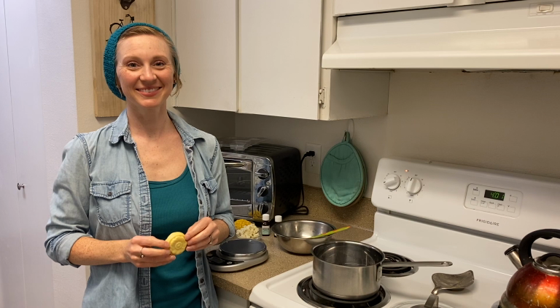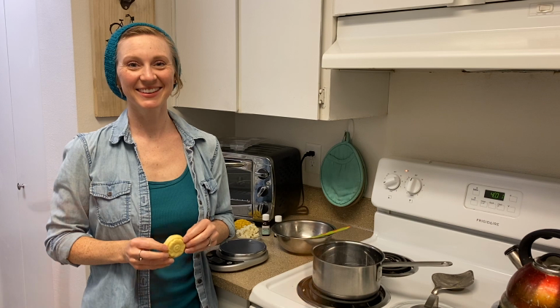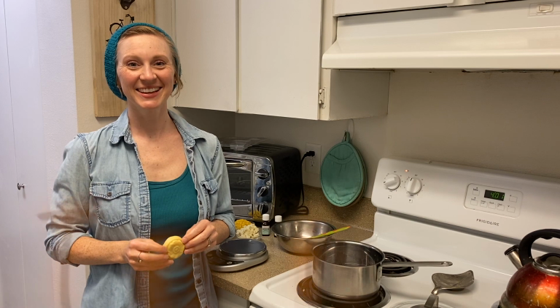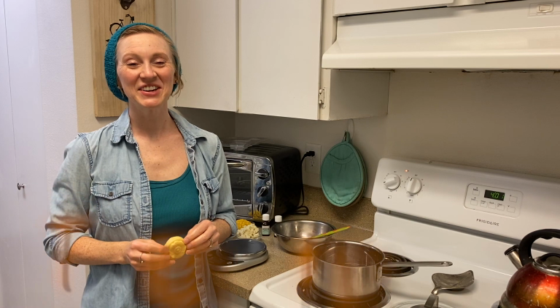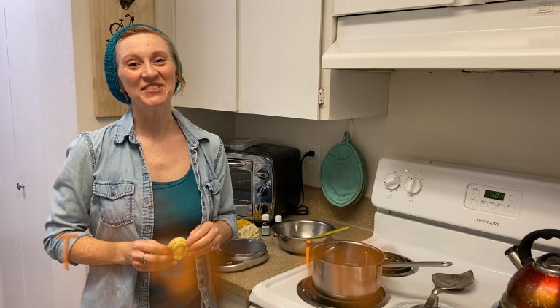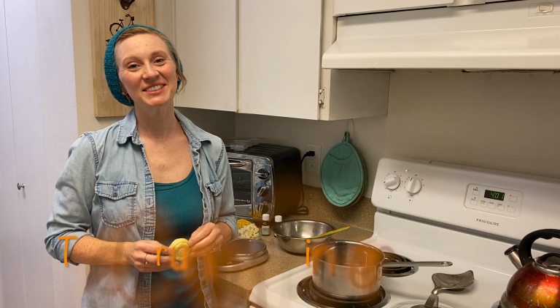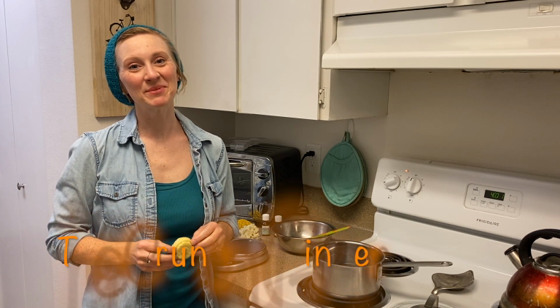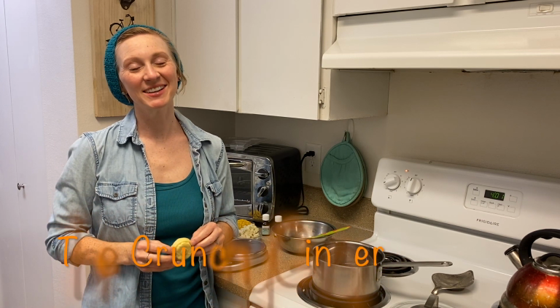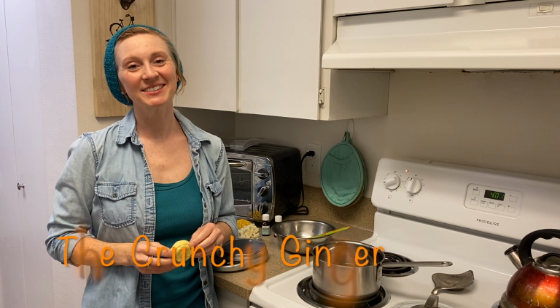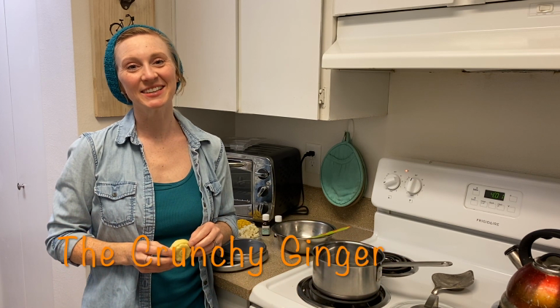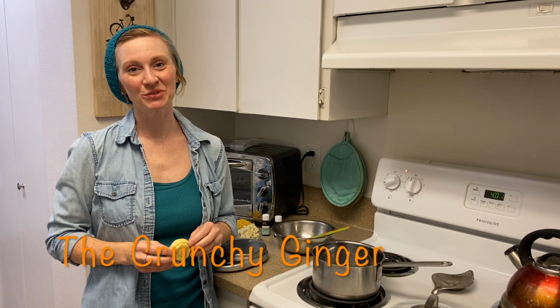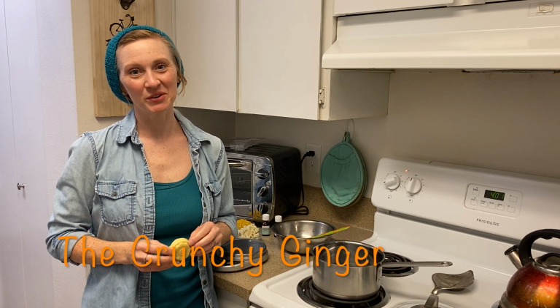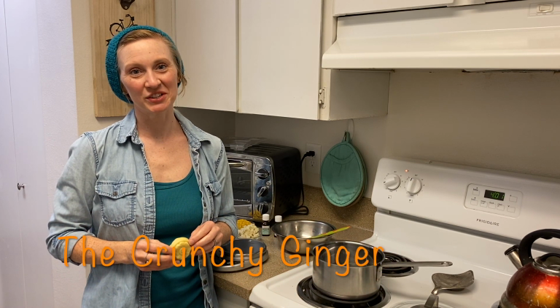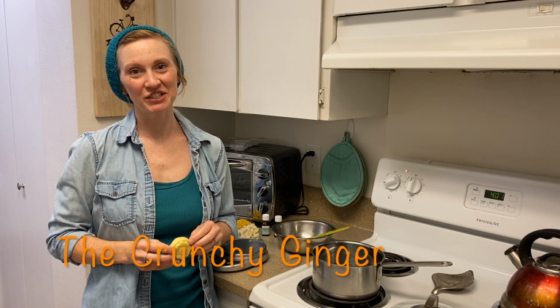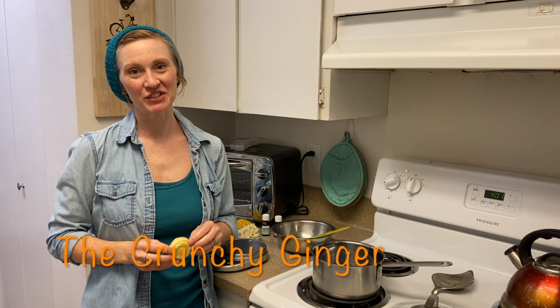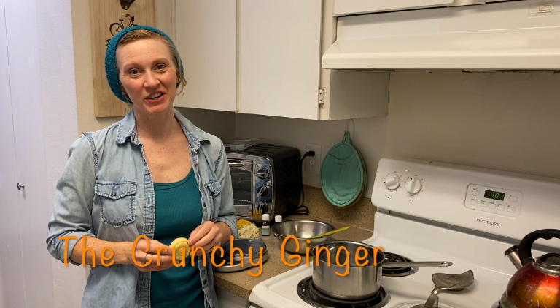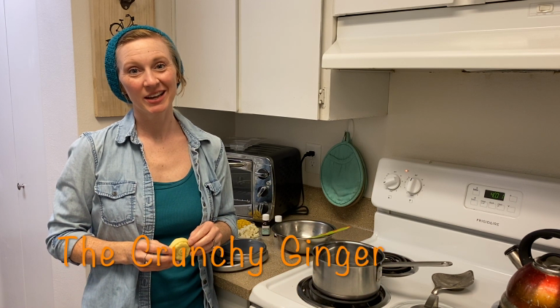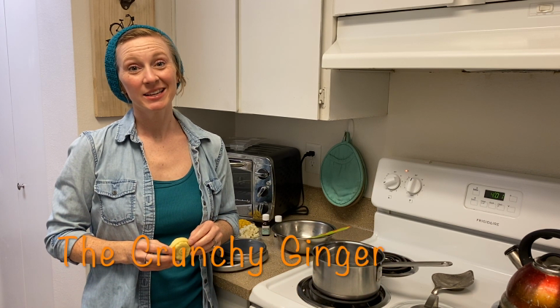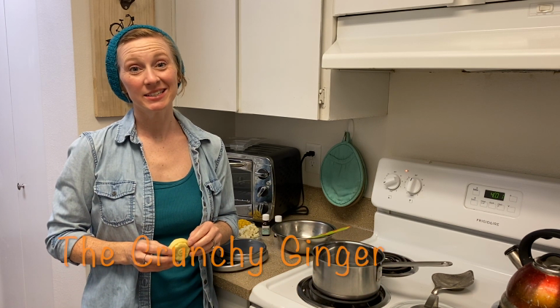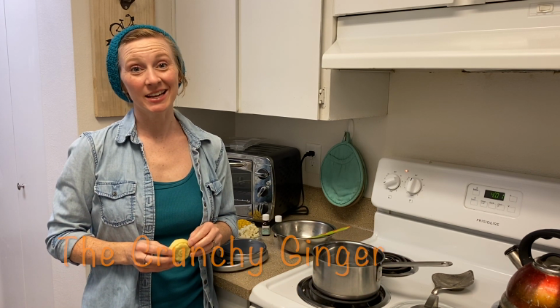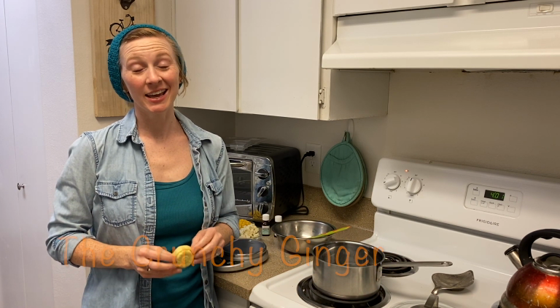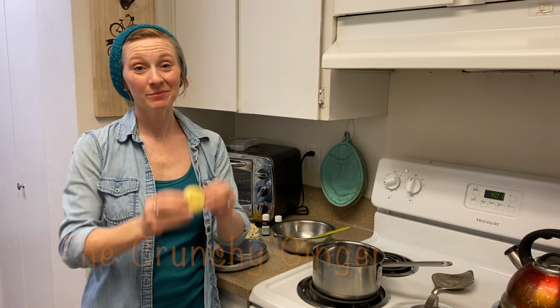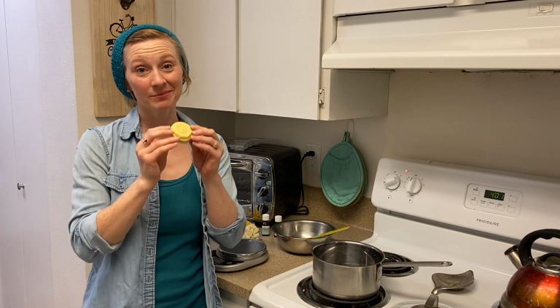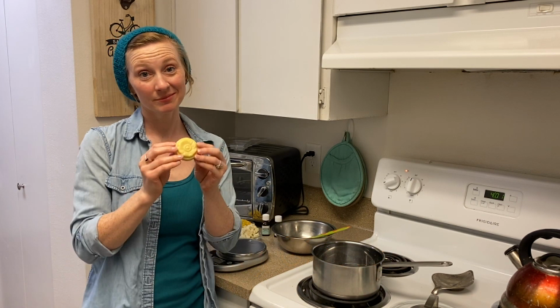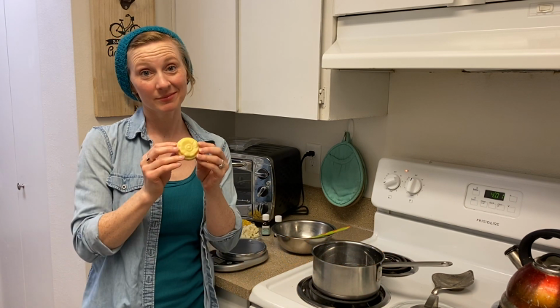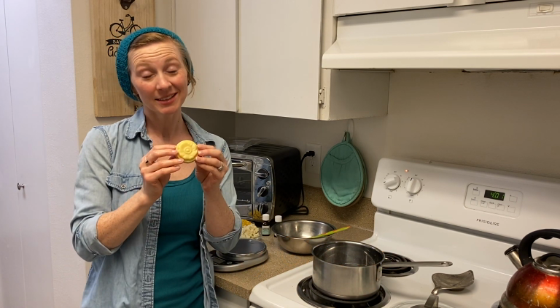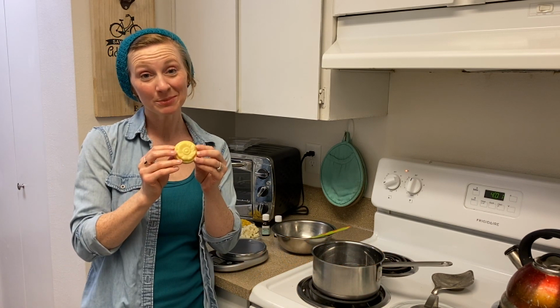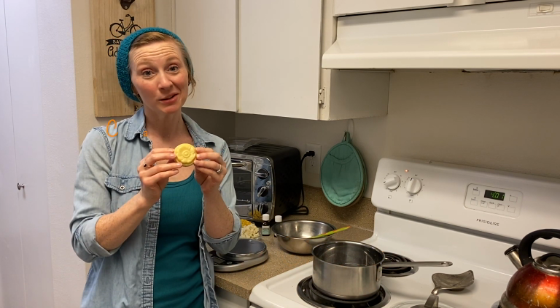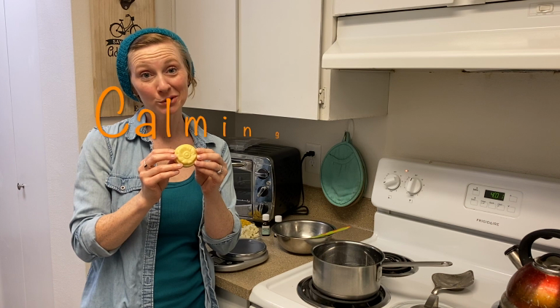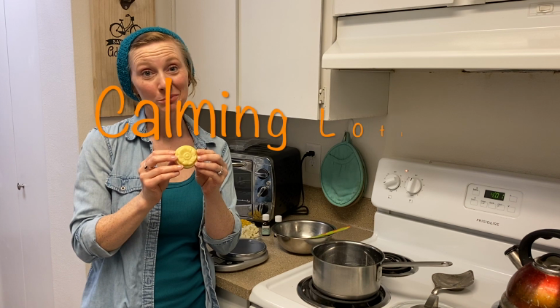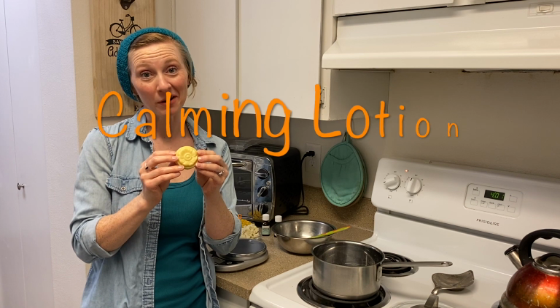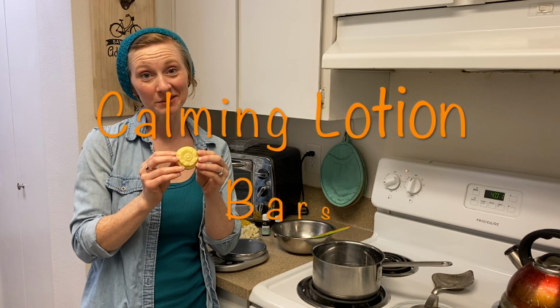What's up guys, it's Elise from the Crunchy Ginger. Today let's make lotion bars.